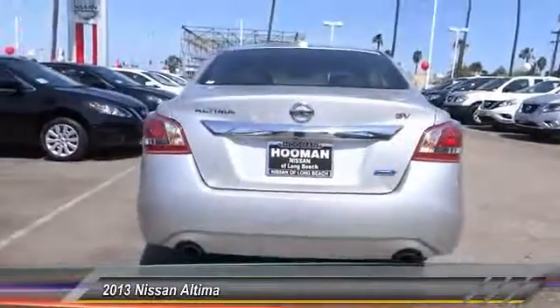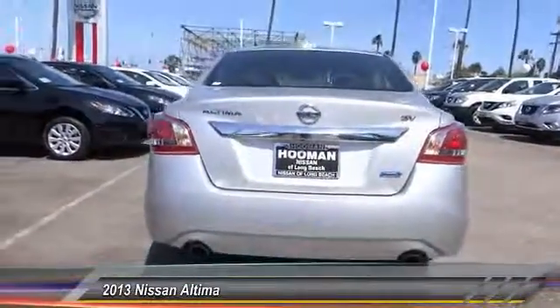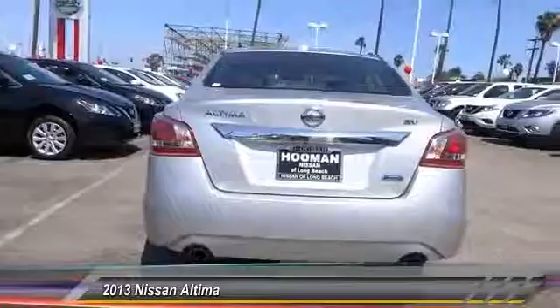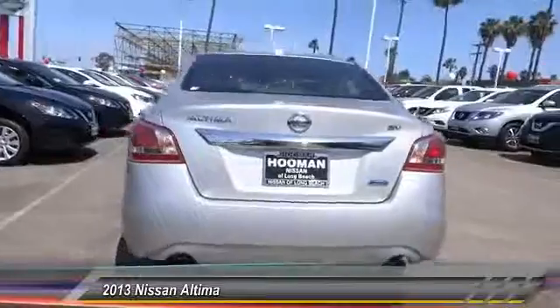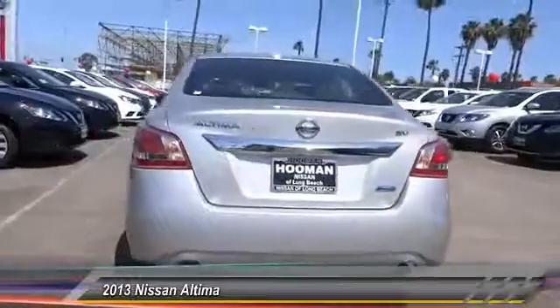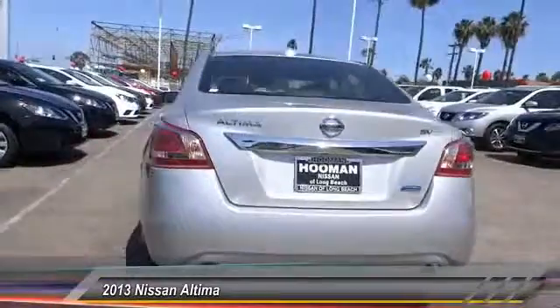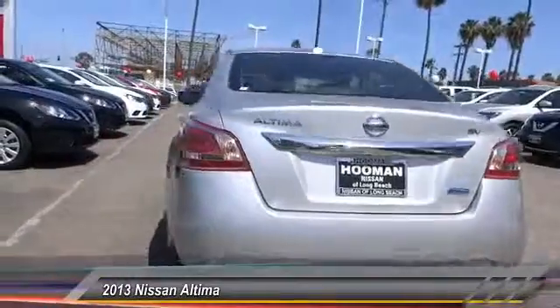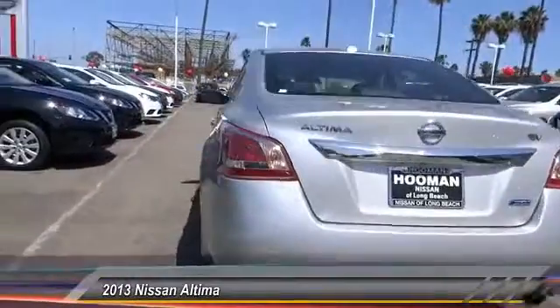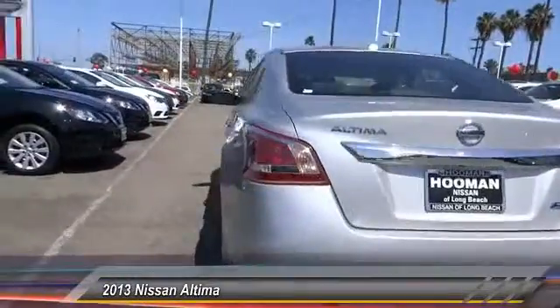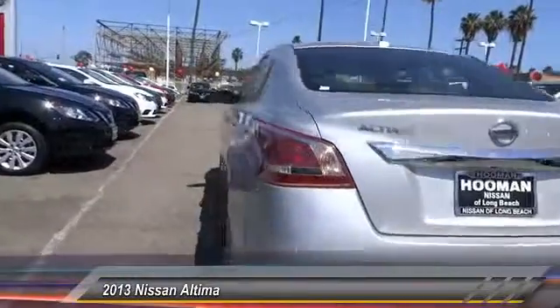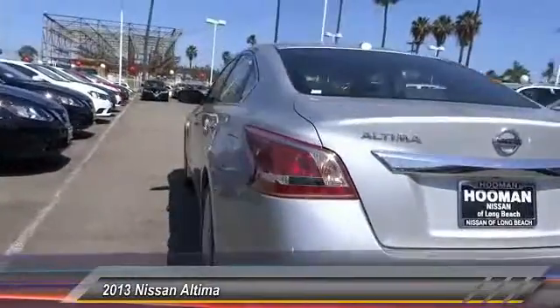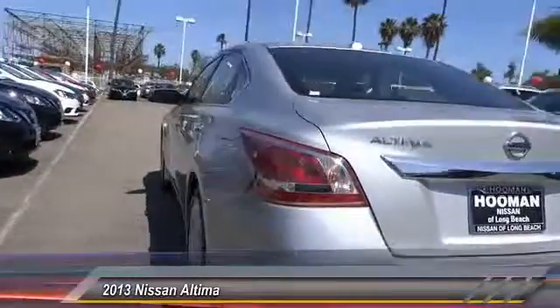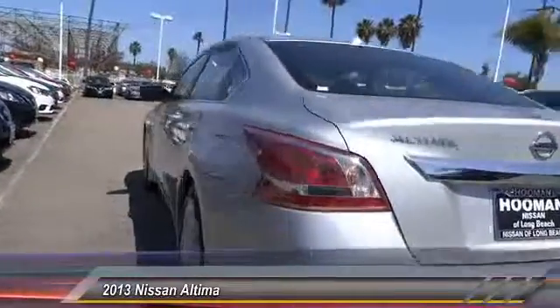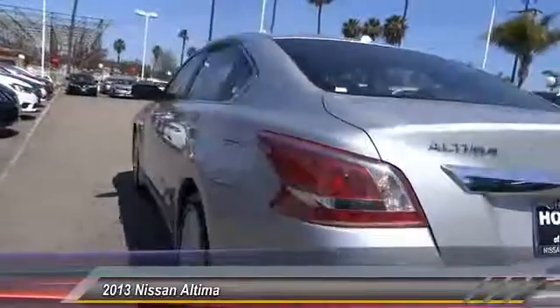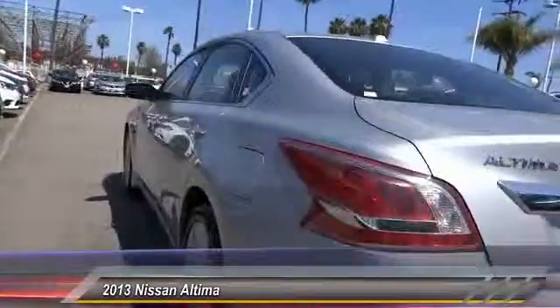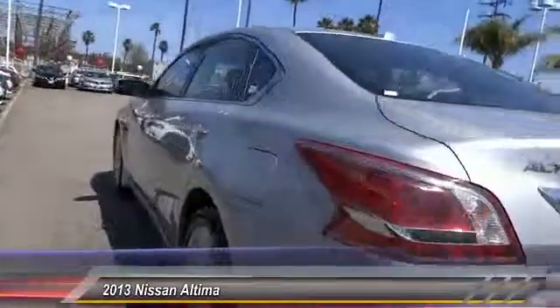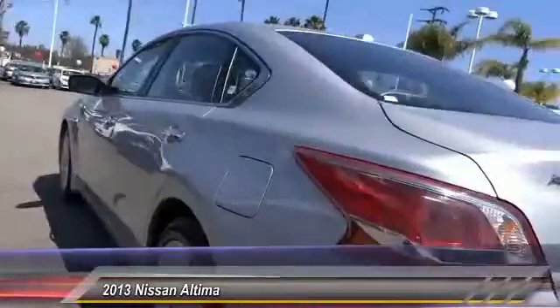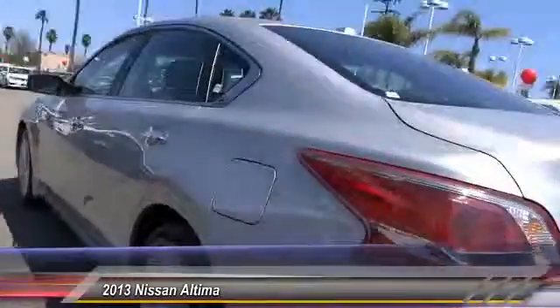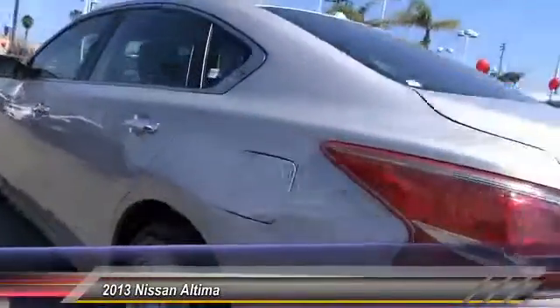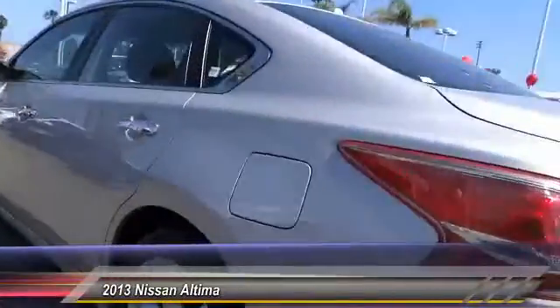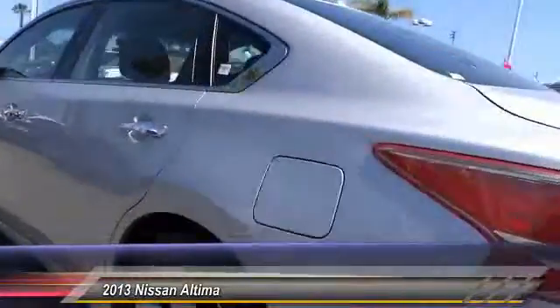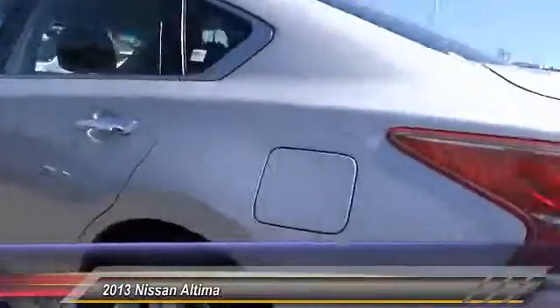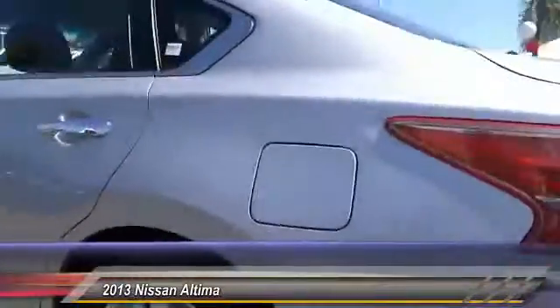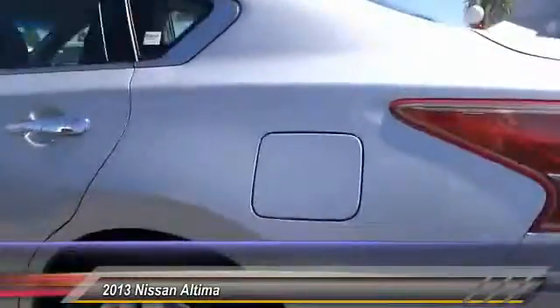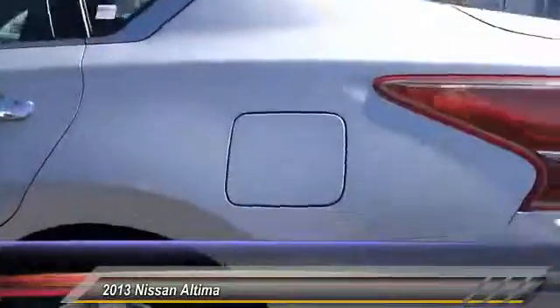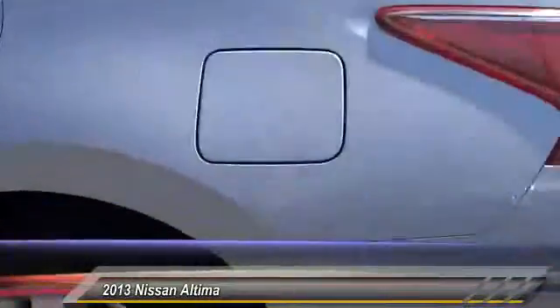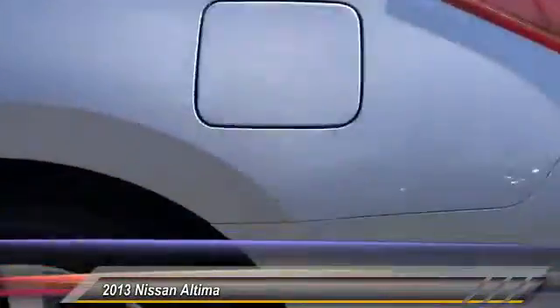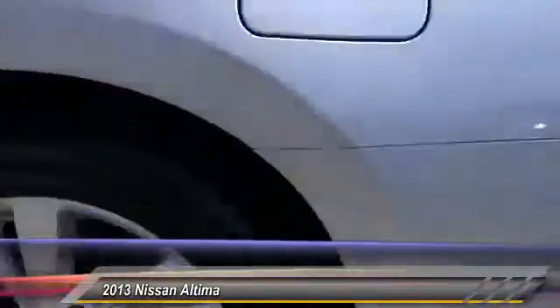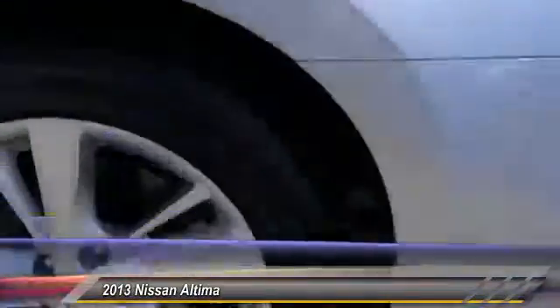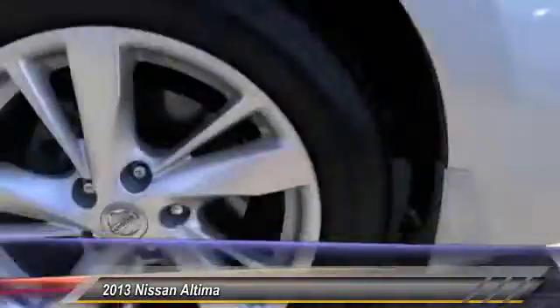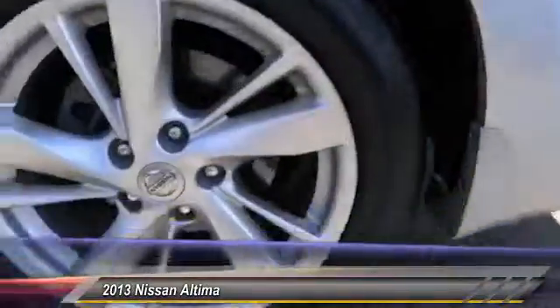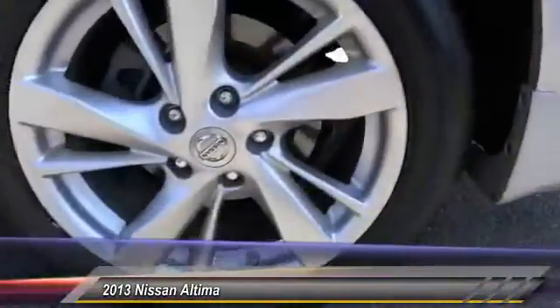Priced below $15,000, this vehicle has less than 60,000 miles.